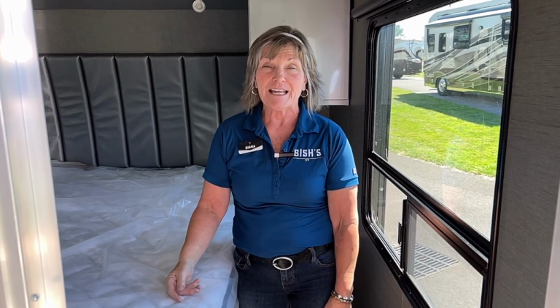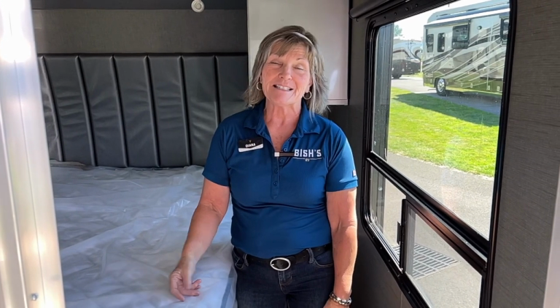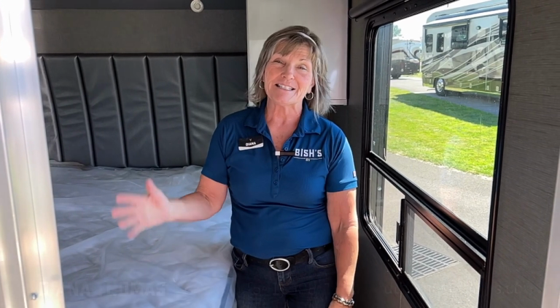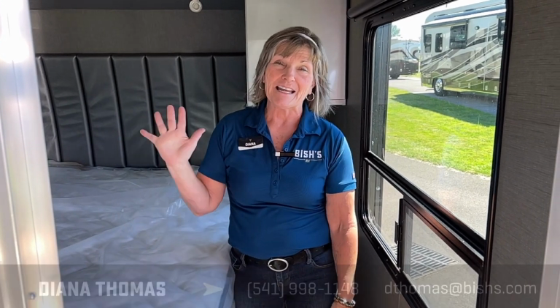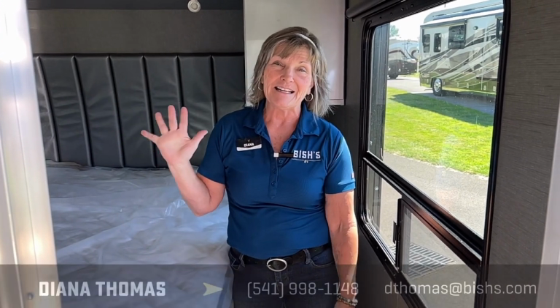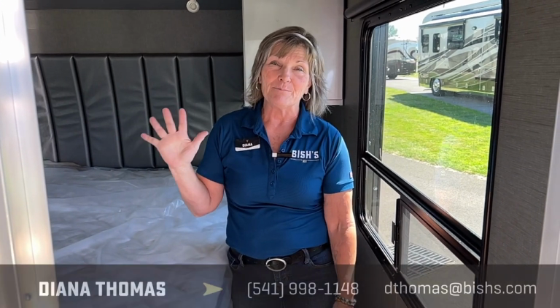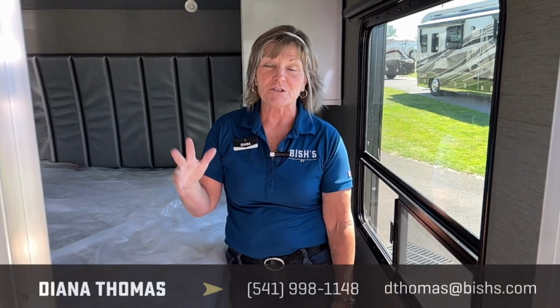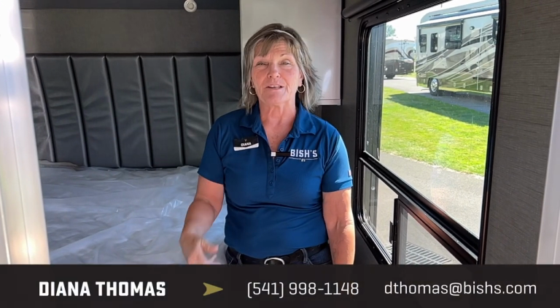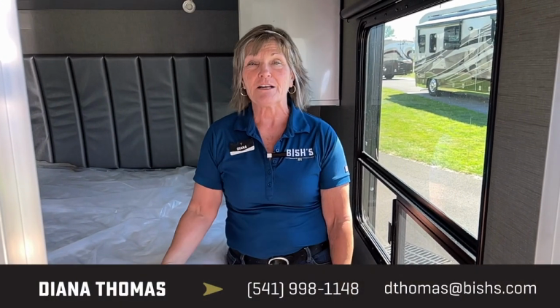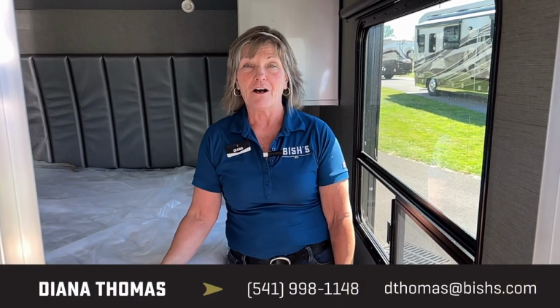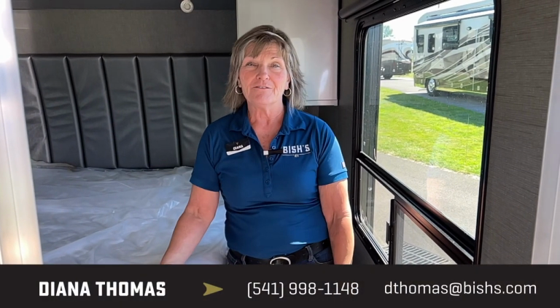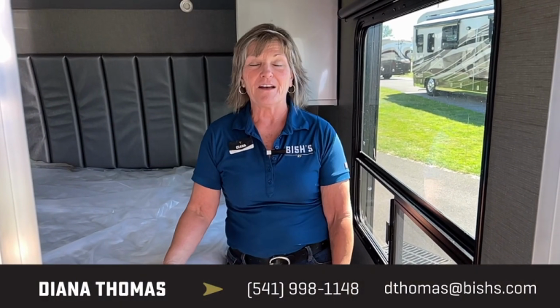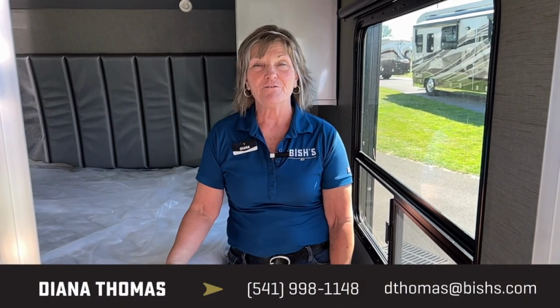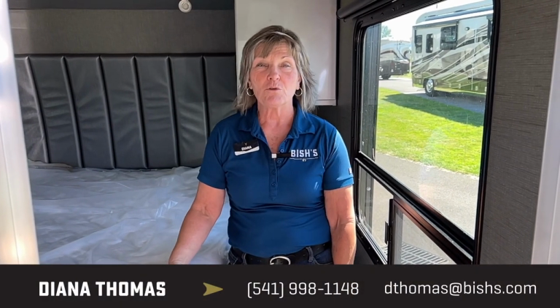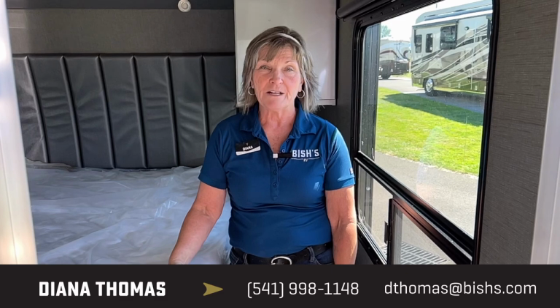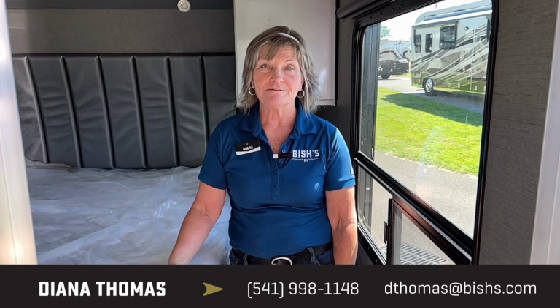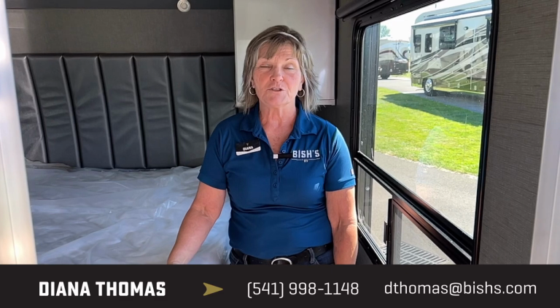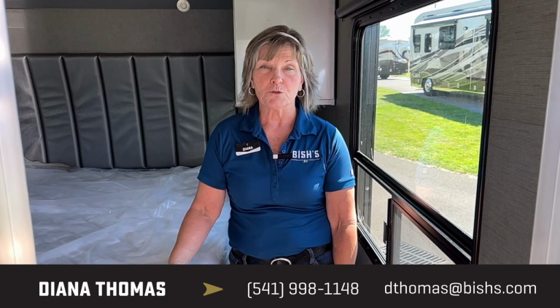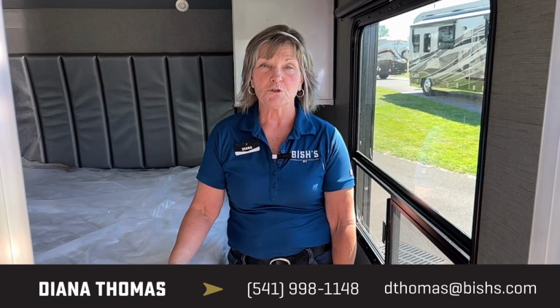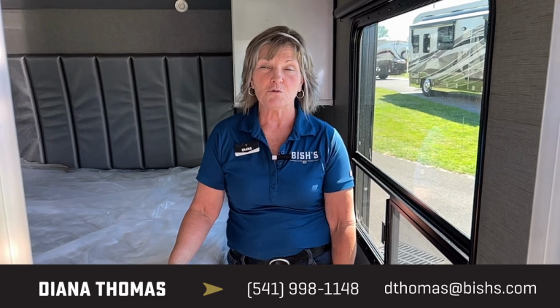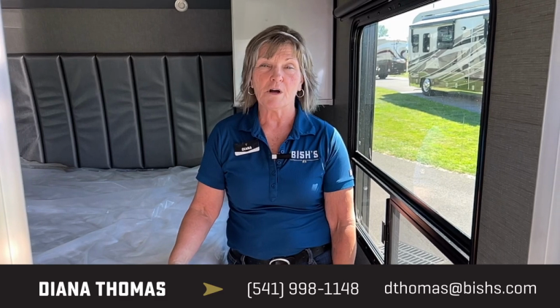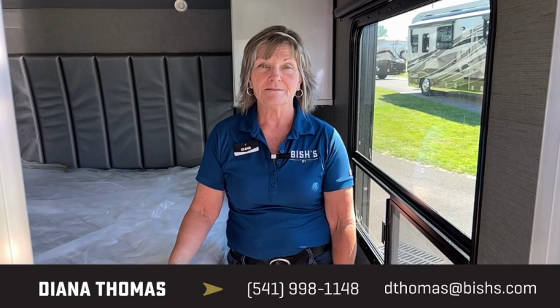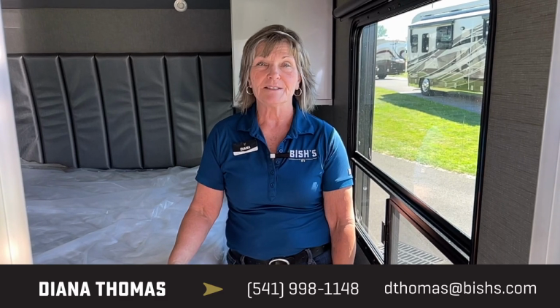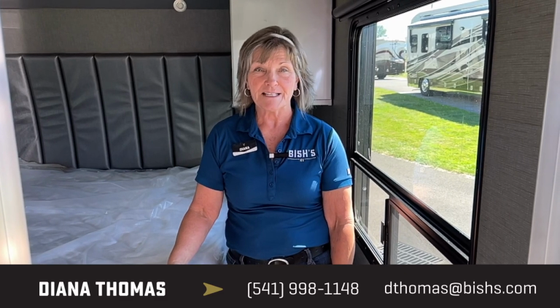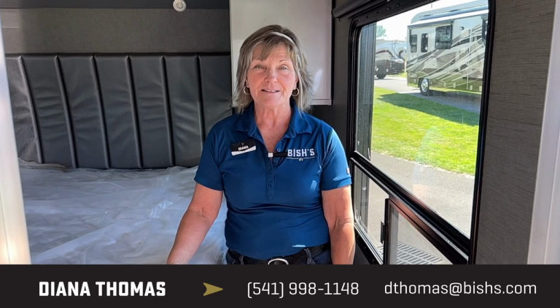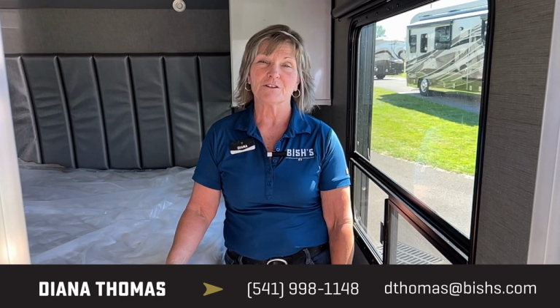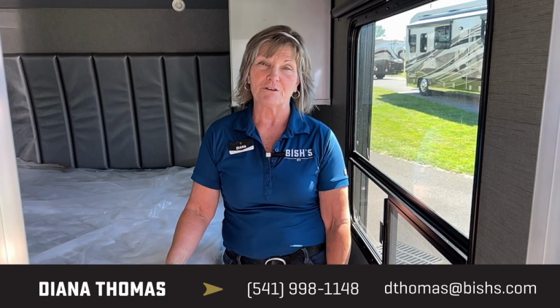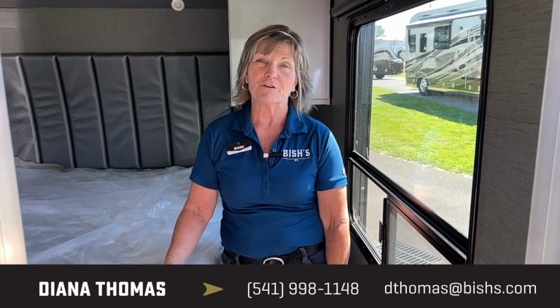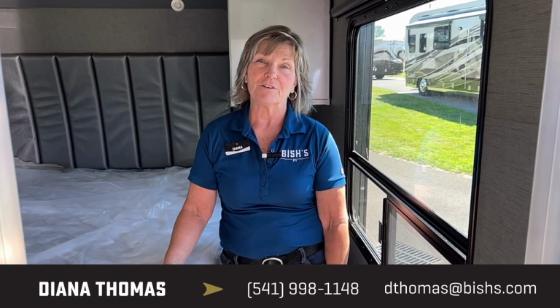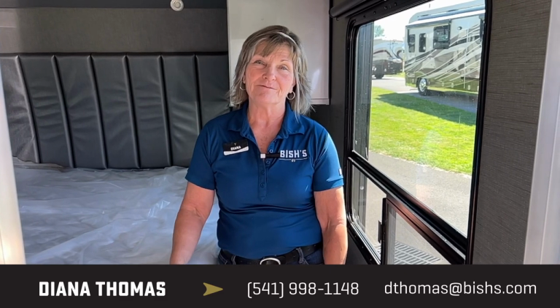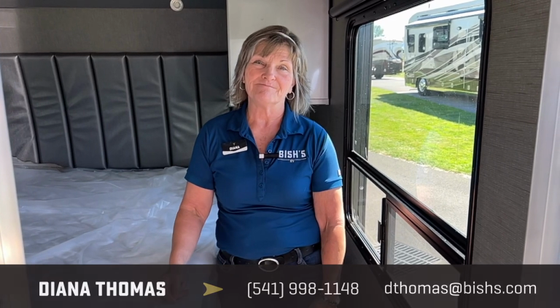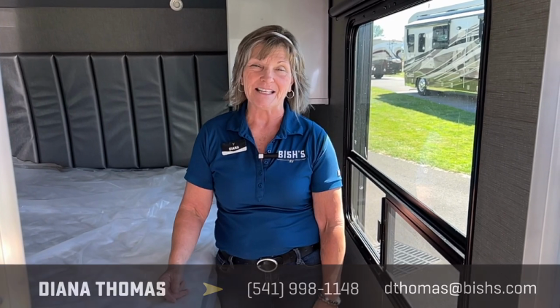Again, this is Diana at Bish's. Give me a call: 541-221-6345. Thanks.